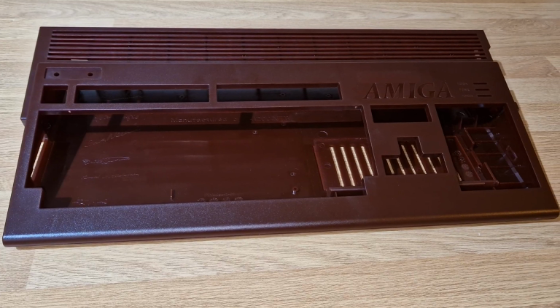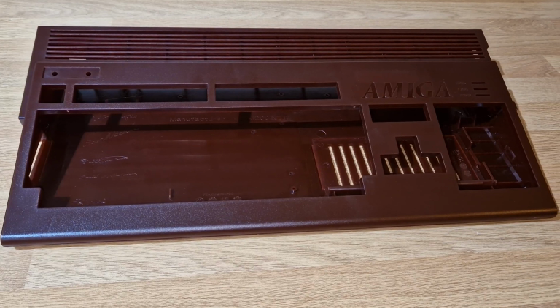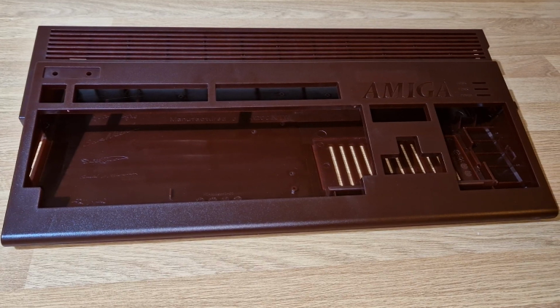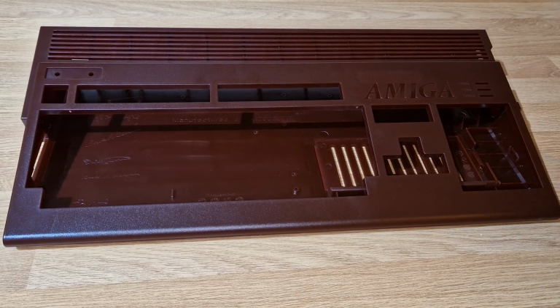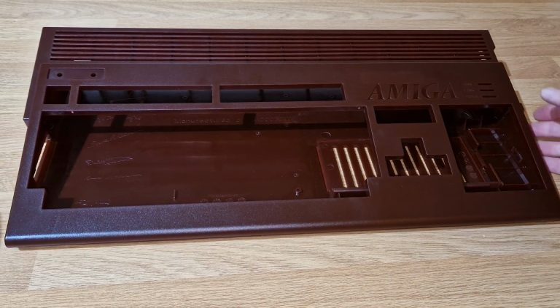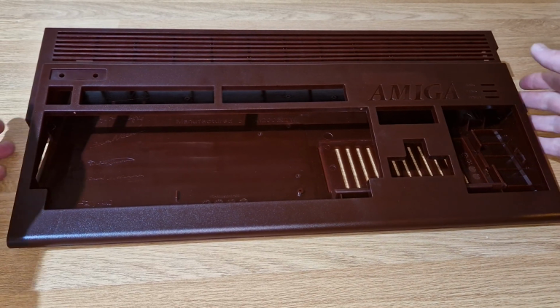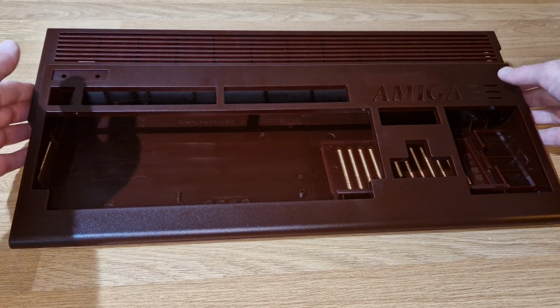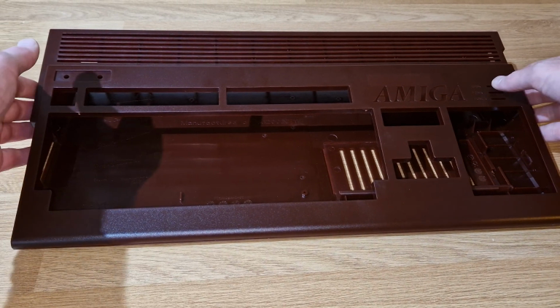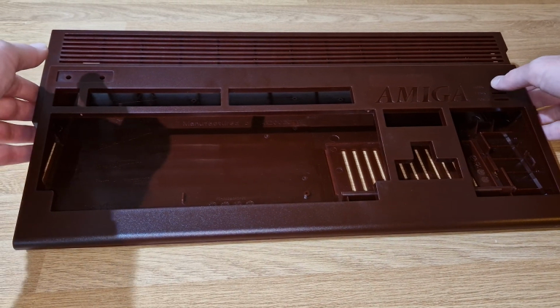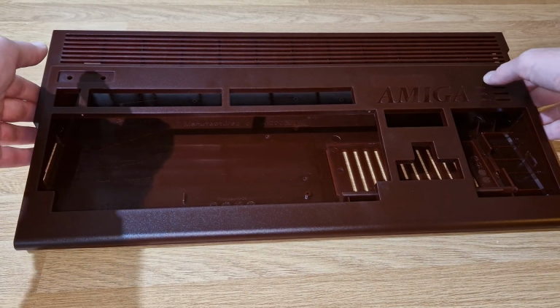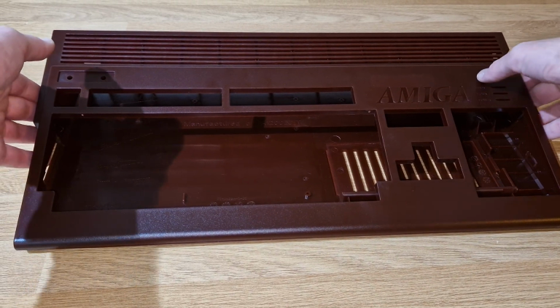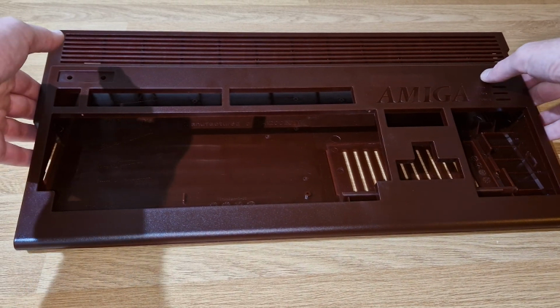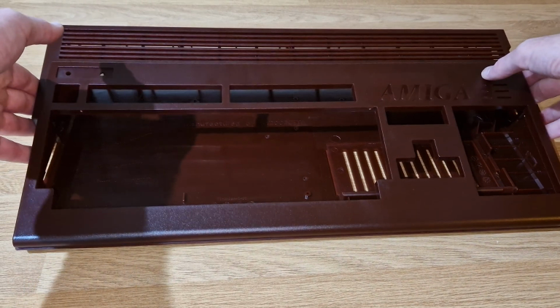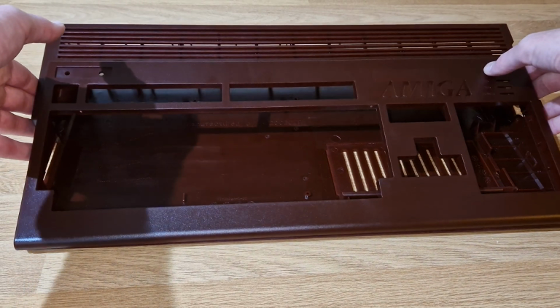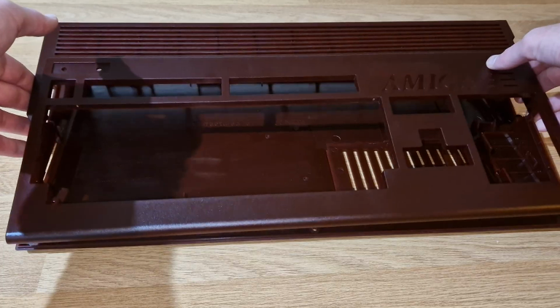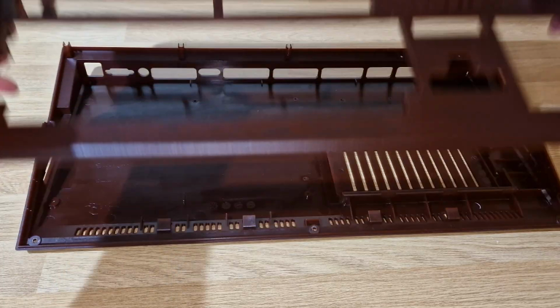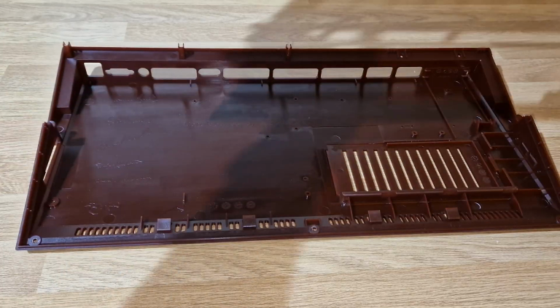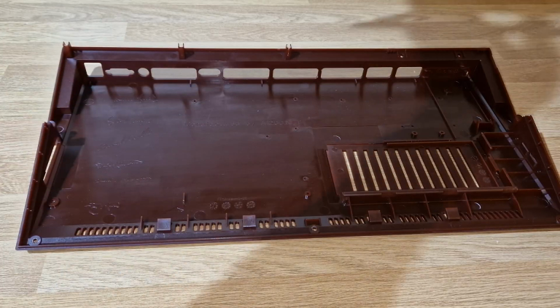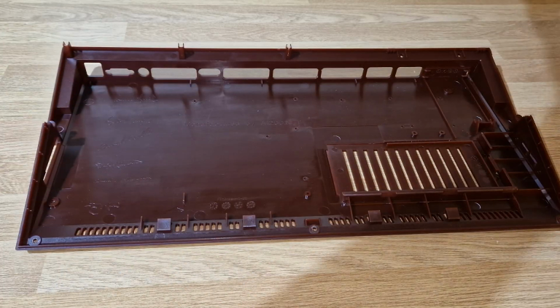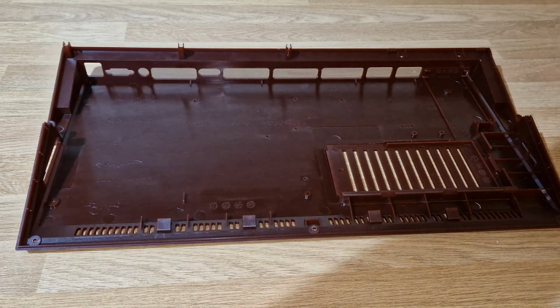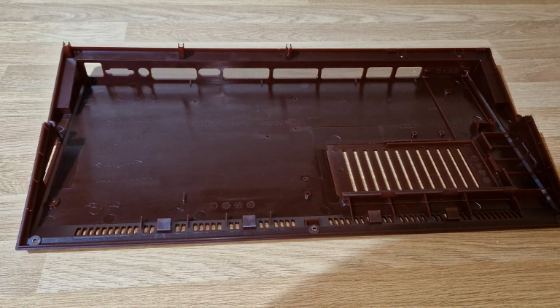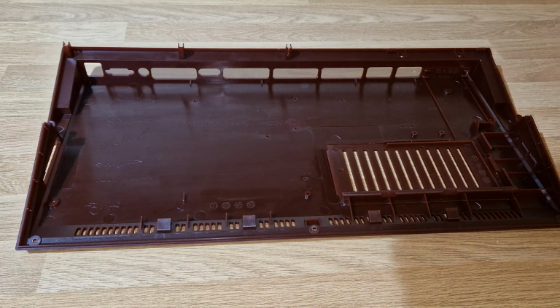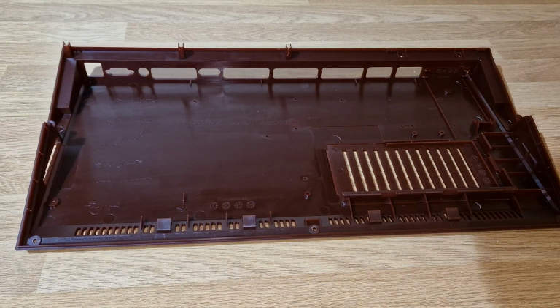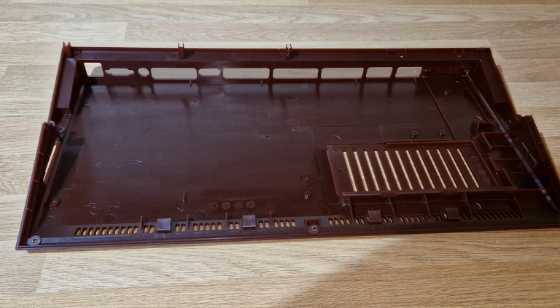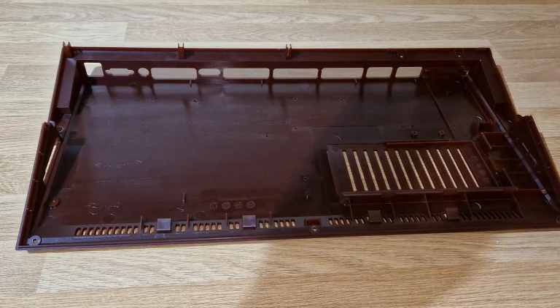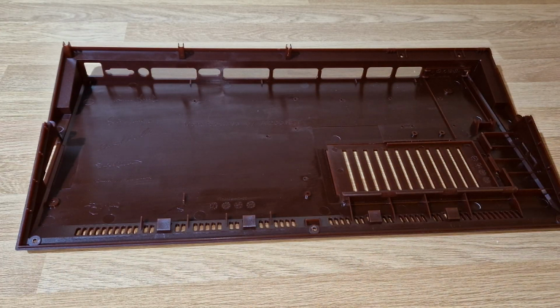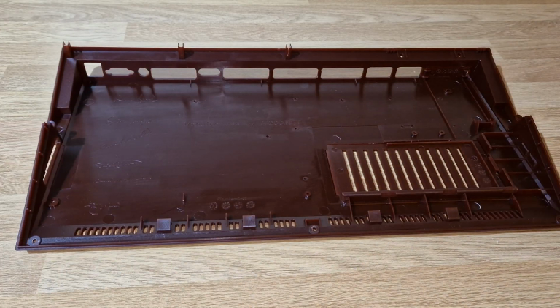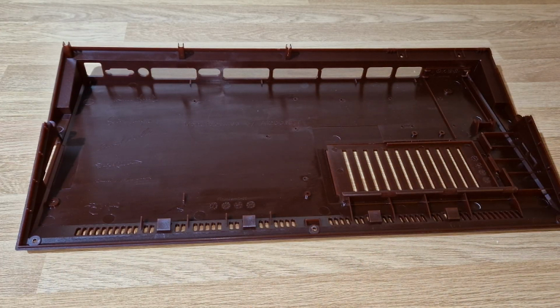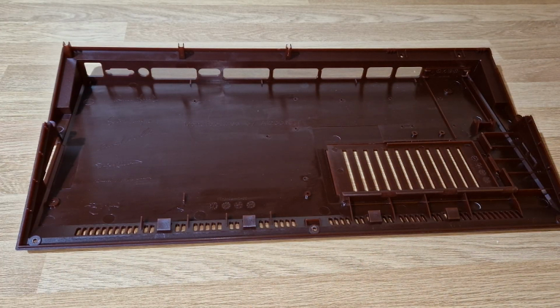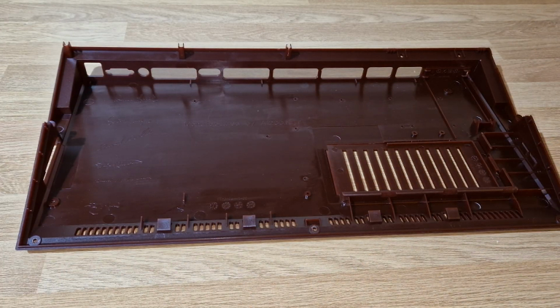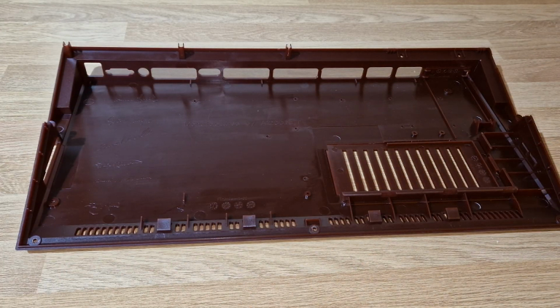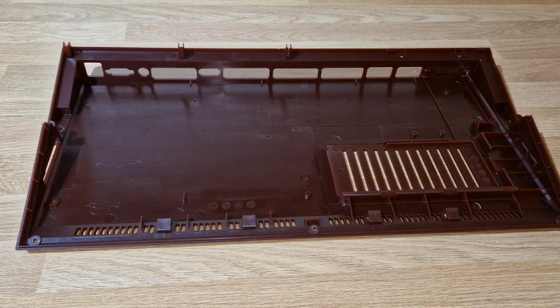As I've said before, this is a doddle to take apart - it just lifts off, there are no plastic tabs you have to worry about, nothing like that.